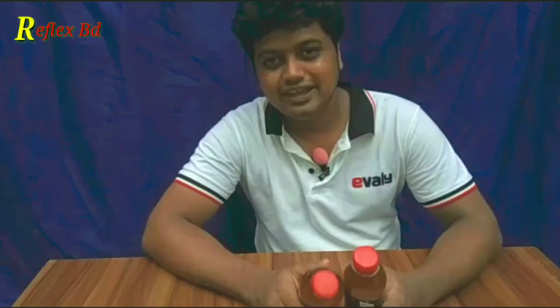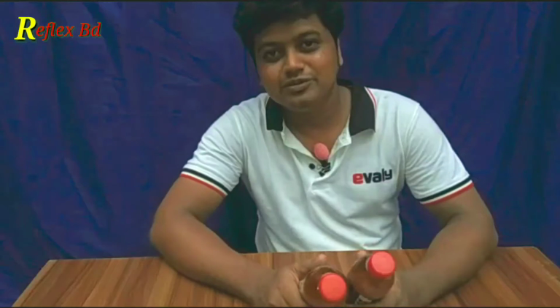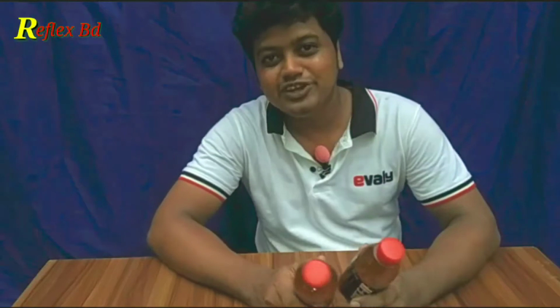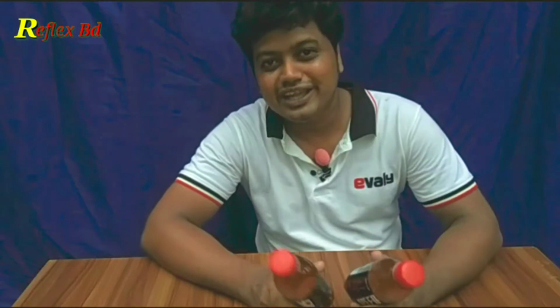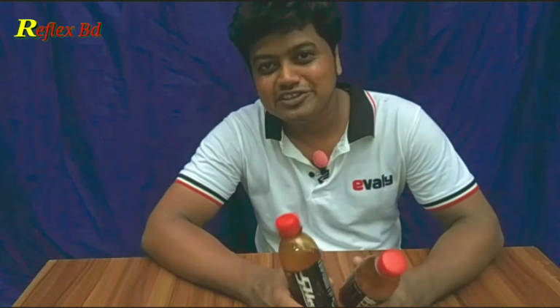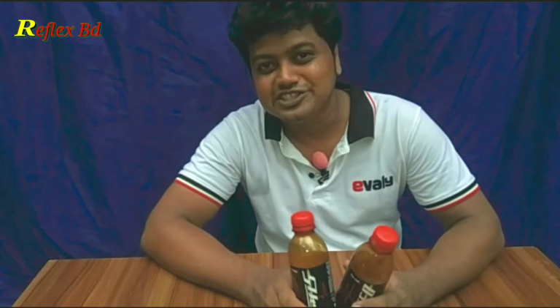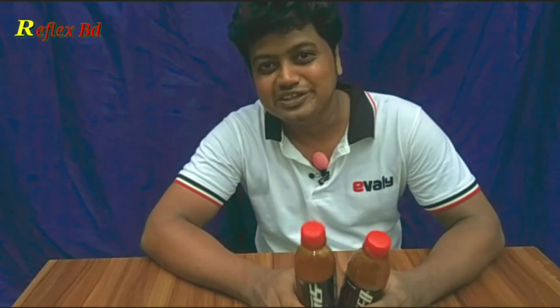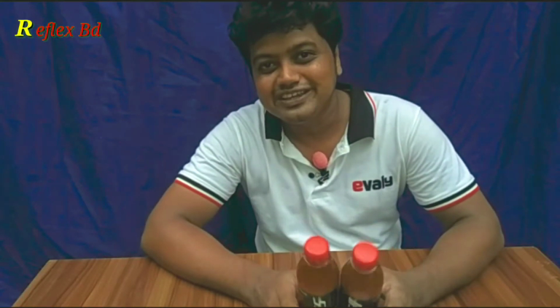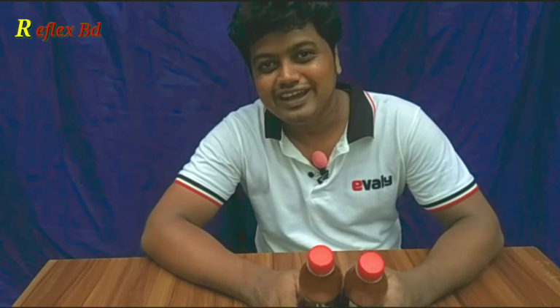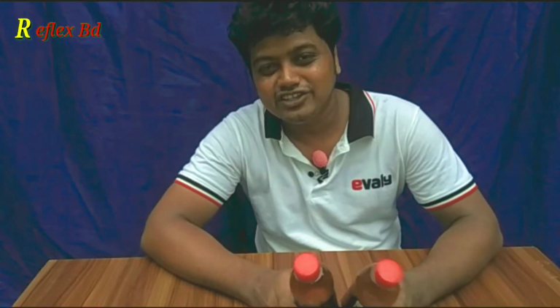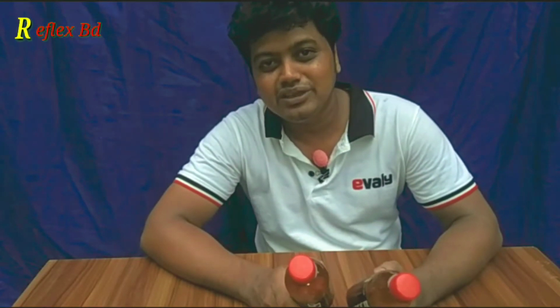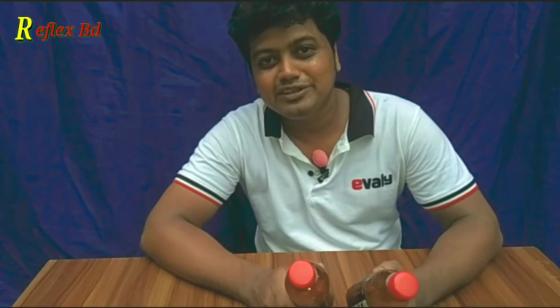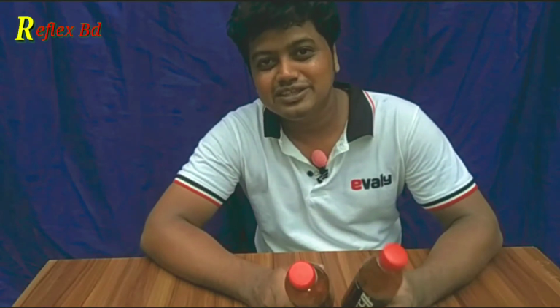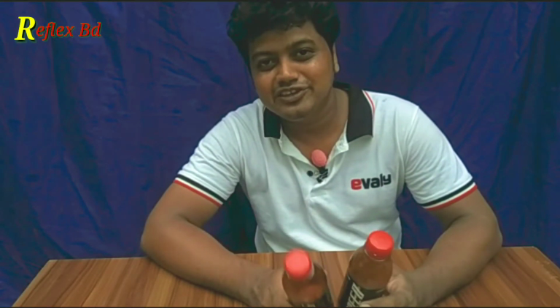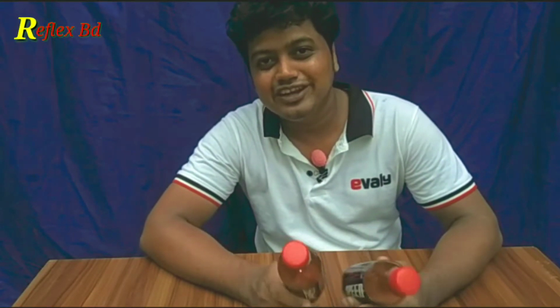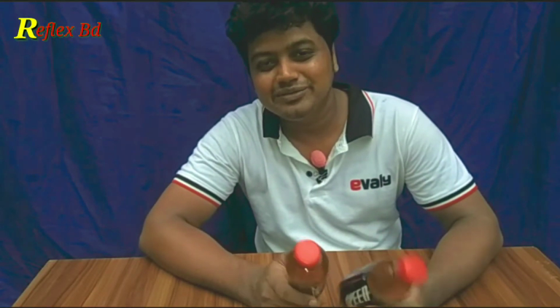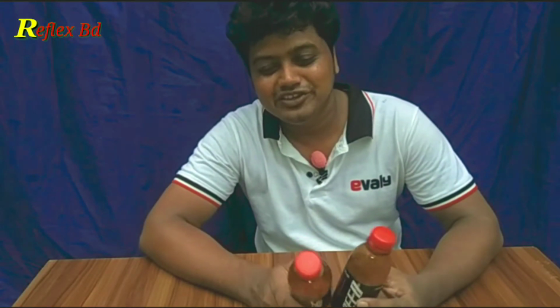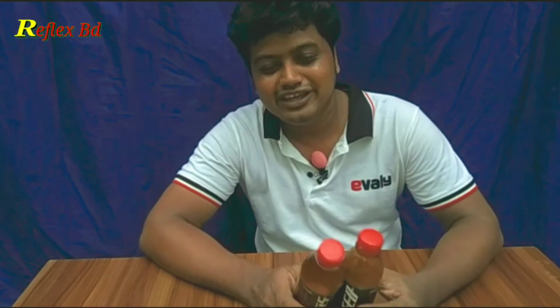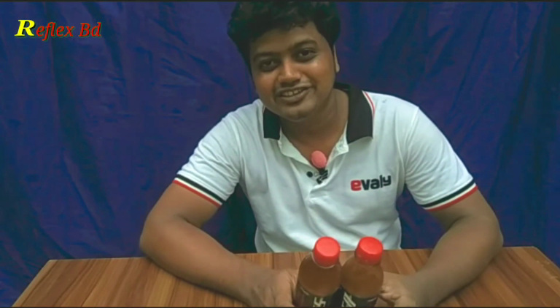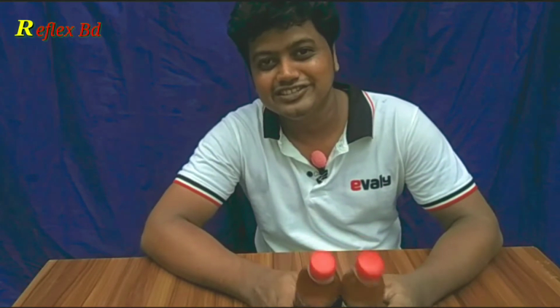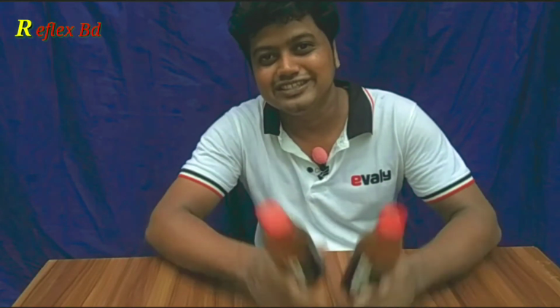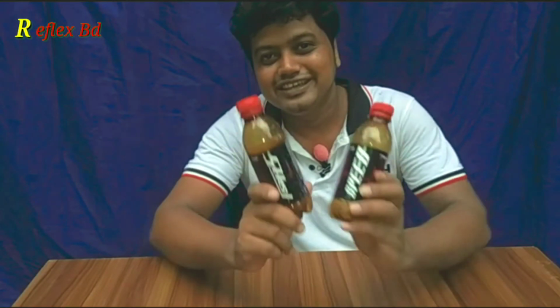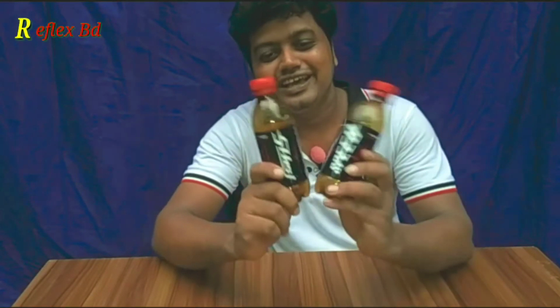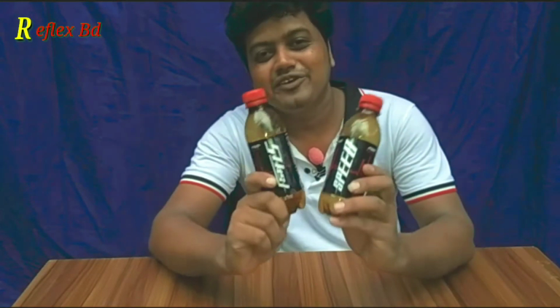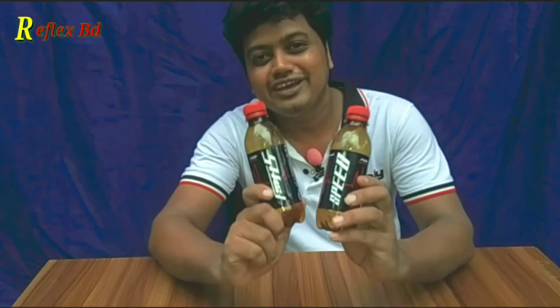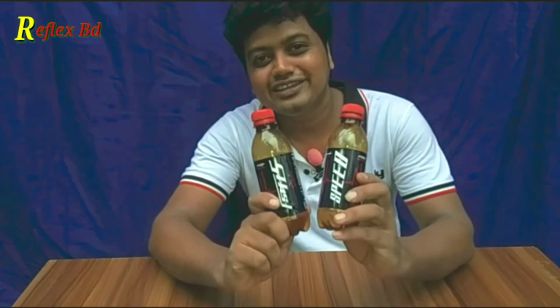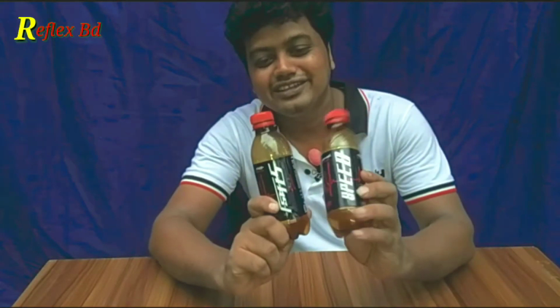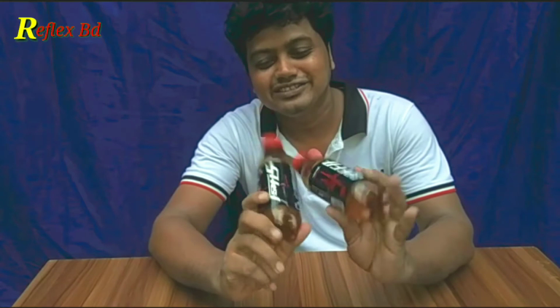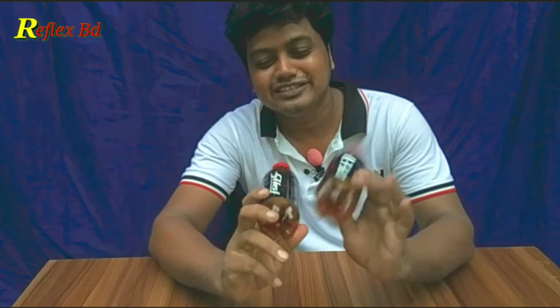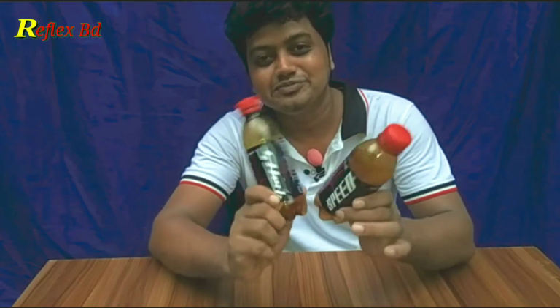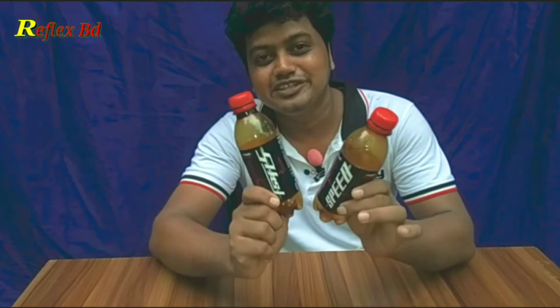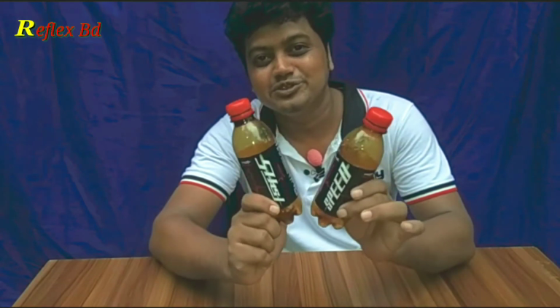Hello, everyone. I'm here today. I'm going to show you a great video. What are you watching? It's a speeder bottle.